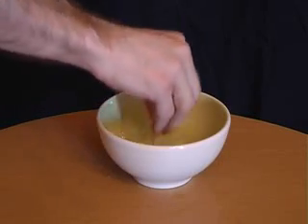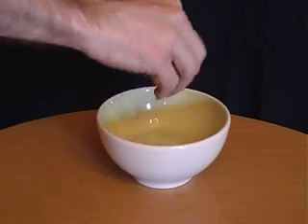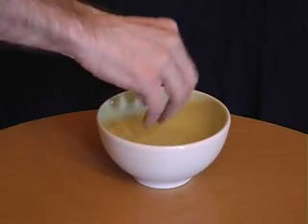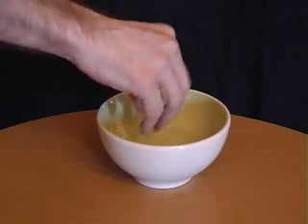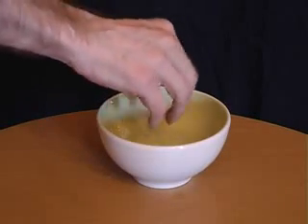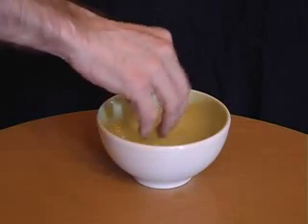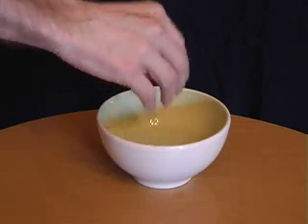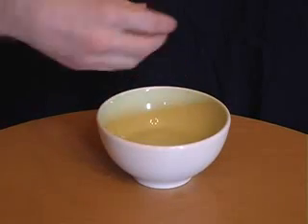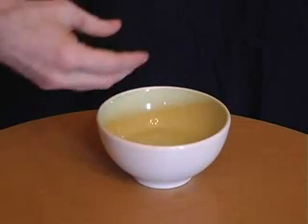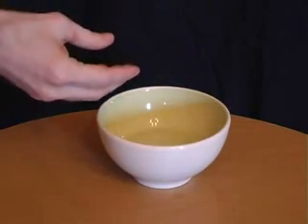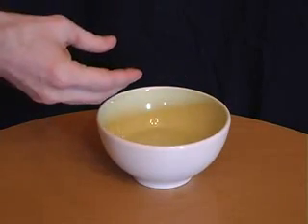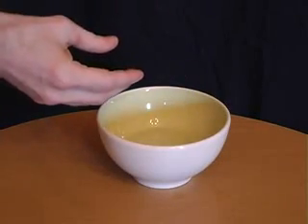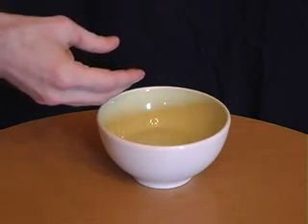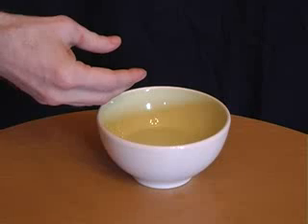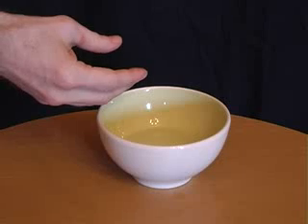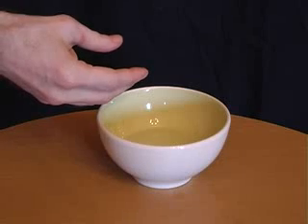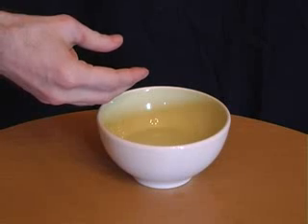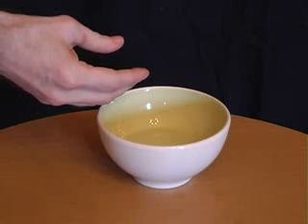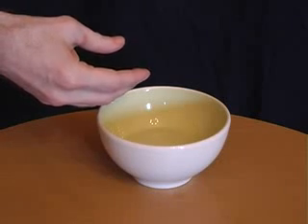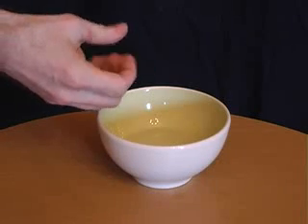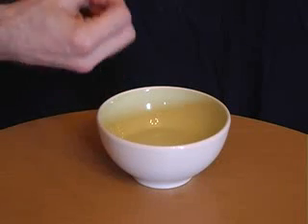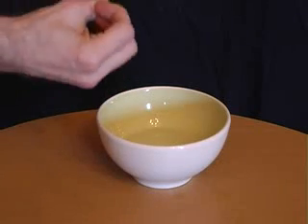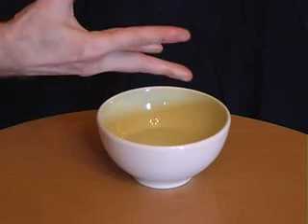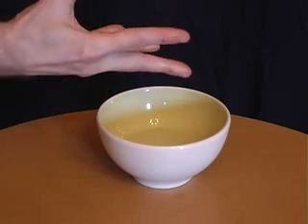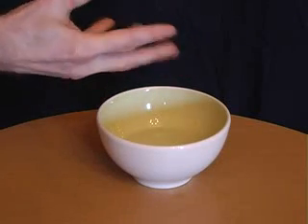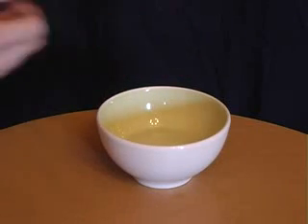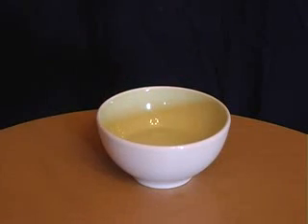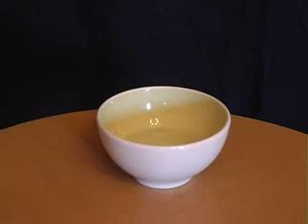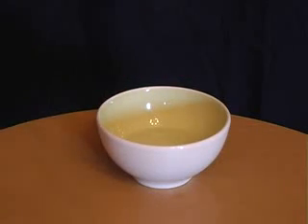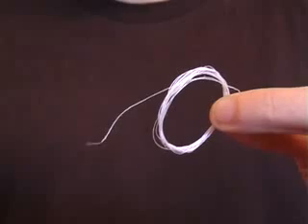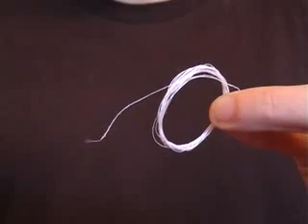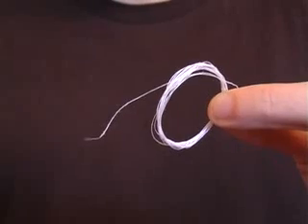Dip your fingers in some water and then stand behind someone and fake a sneeze. At the same time, flick the water onto the back of their neck.